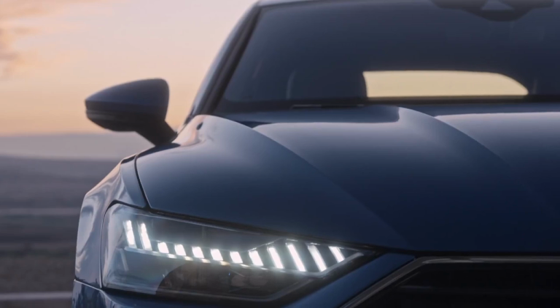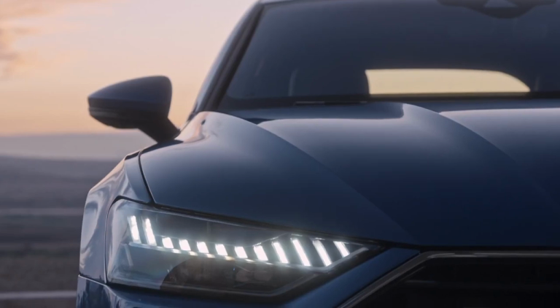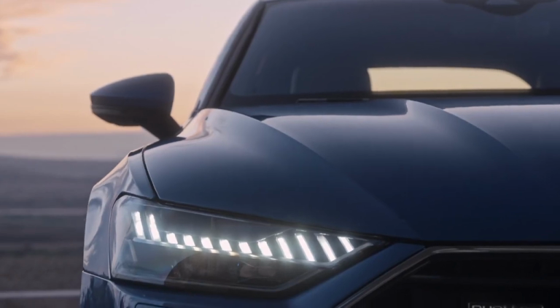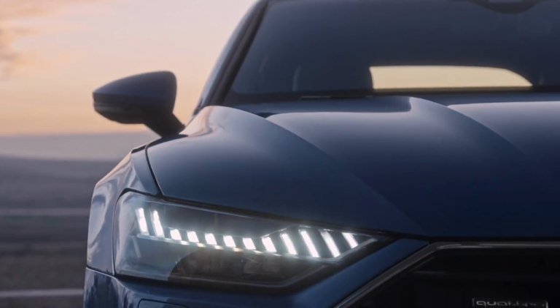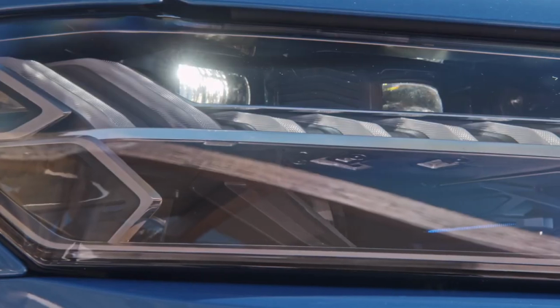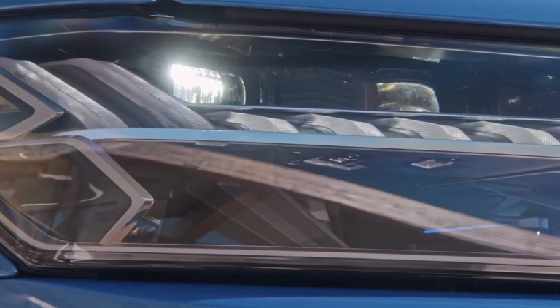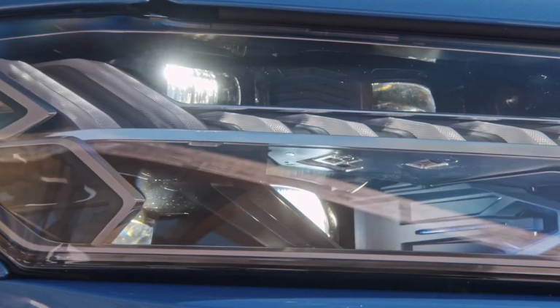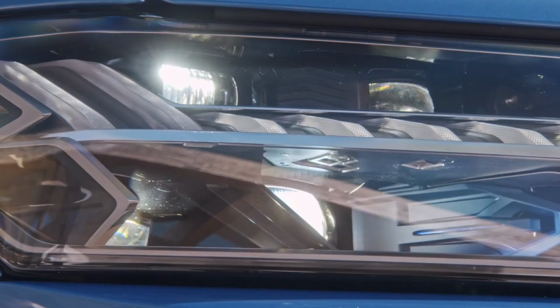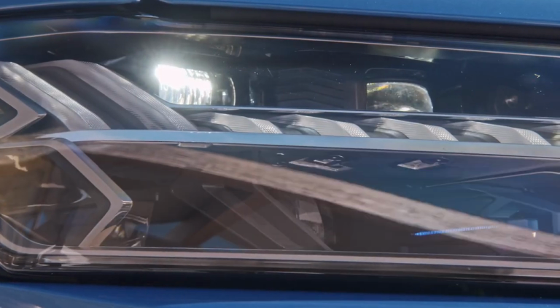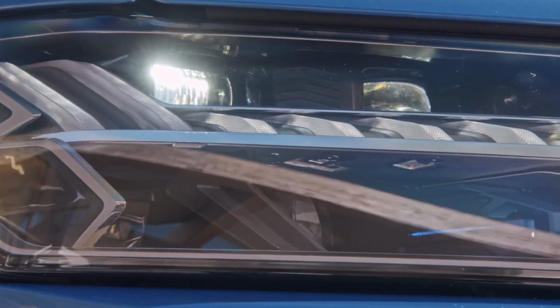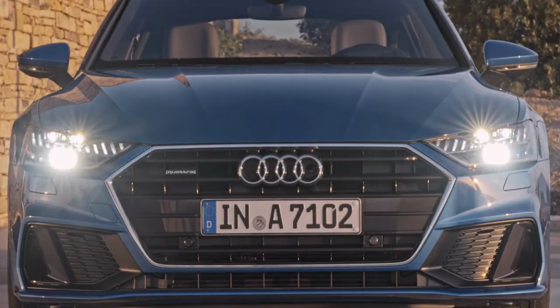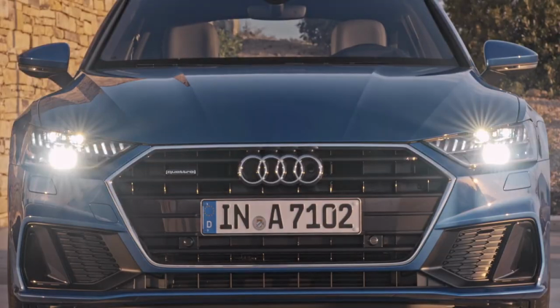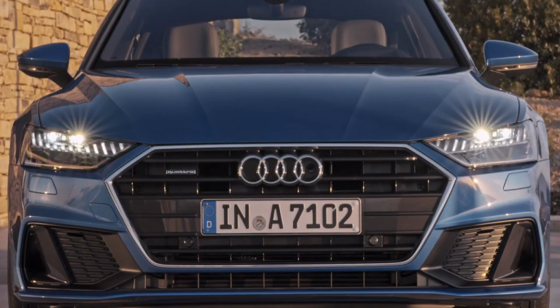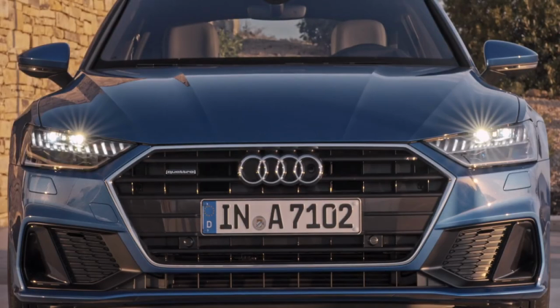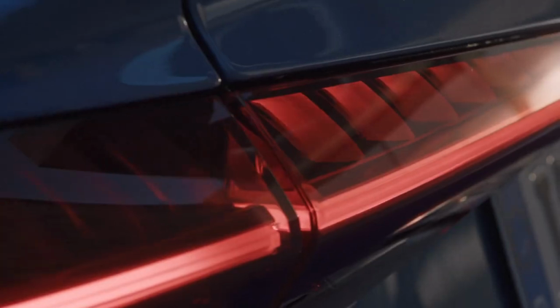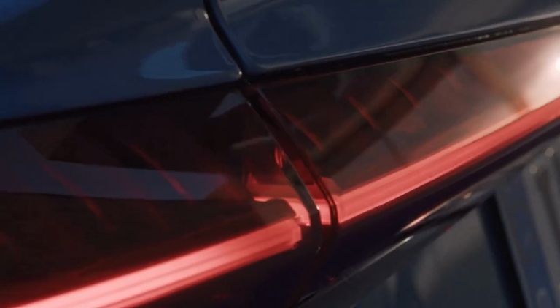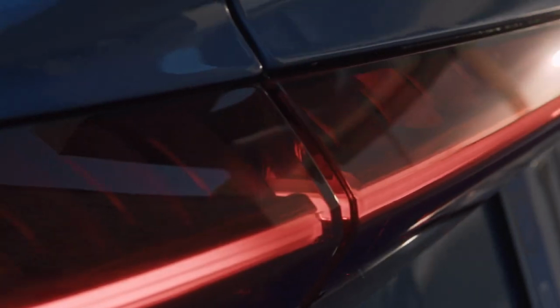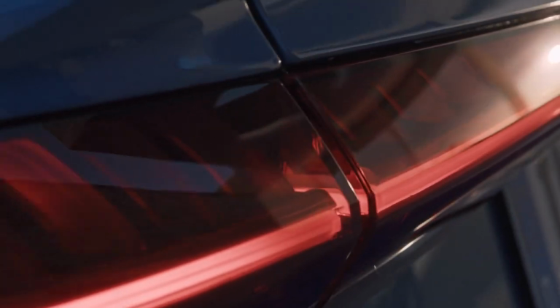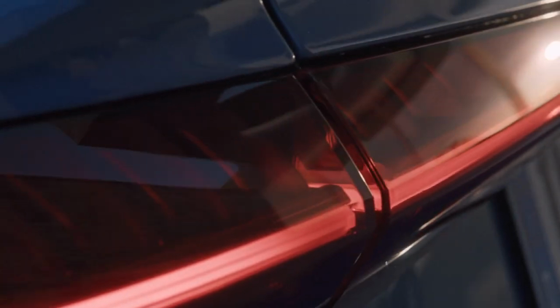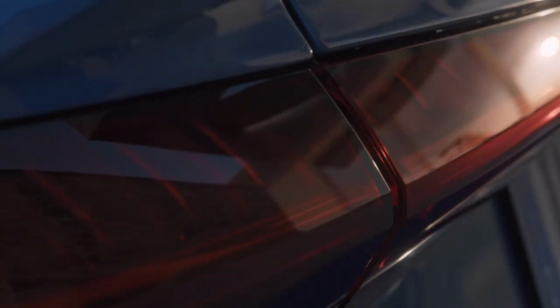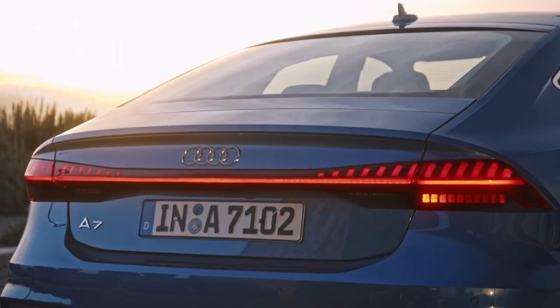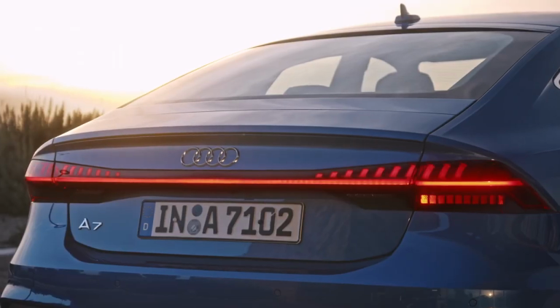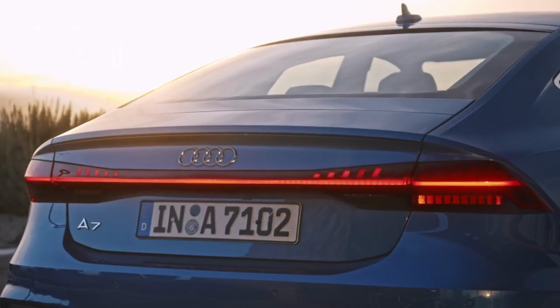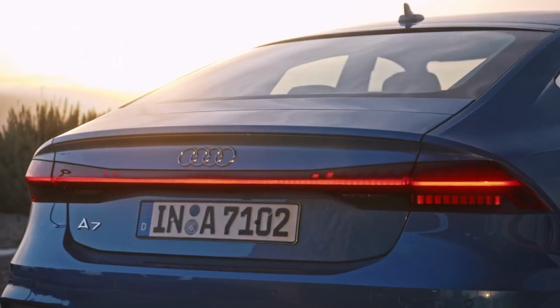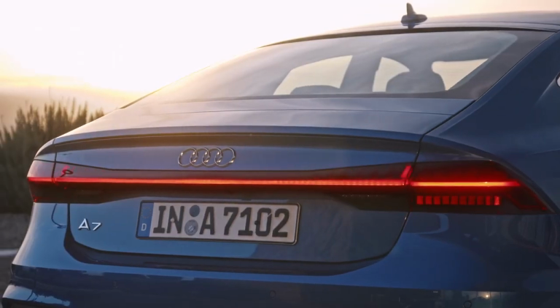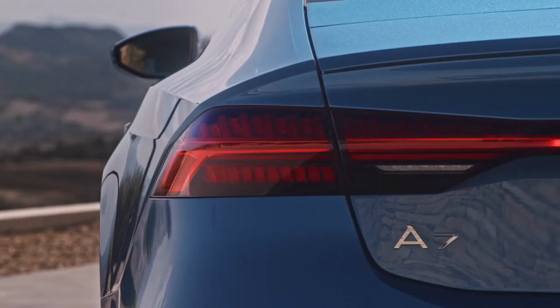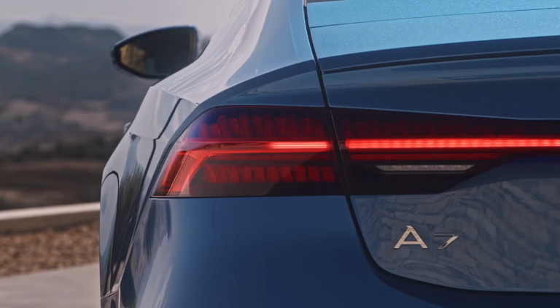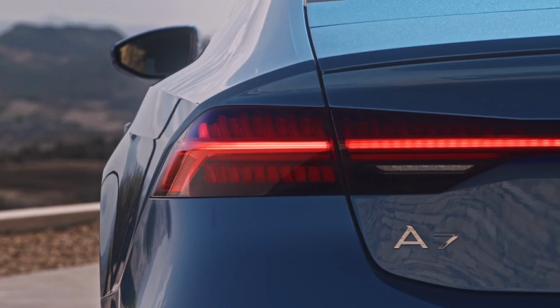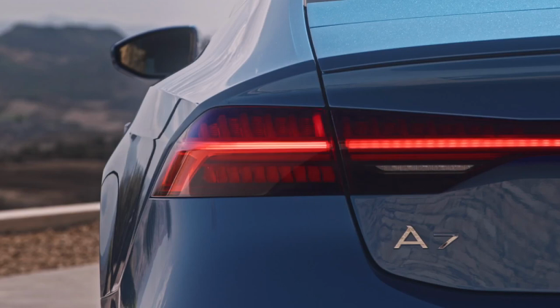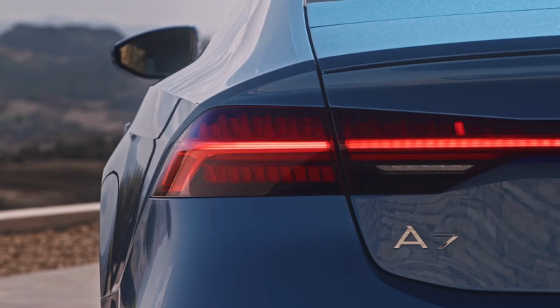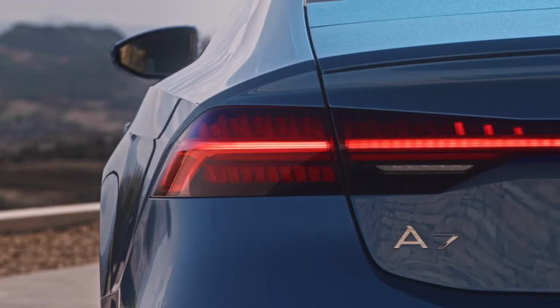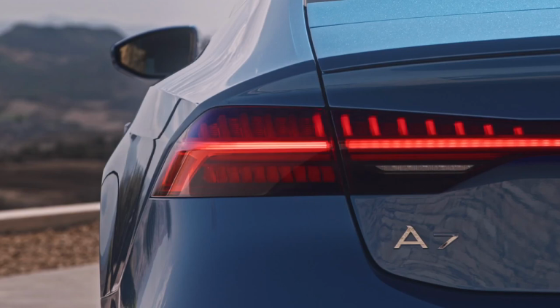Fully integrated into this design are the lights, and they are going to make you smile.